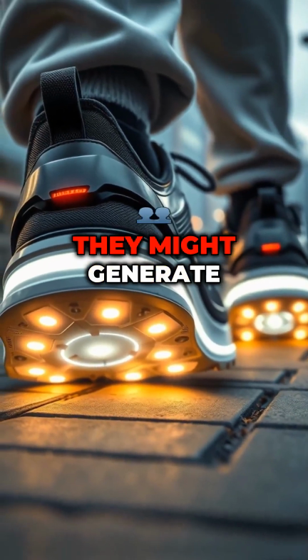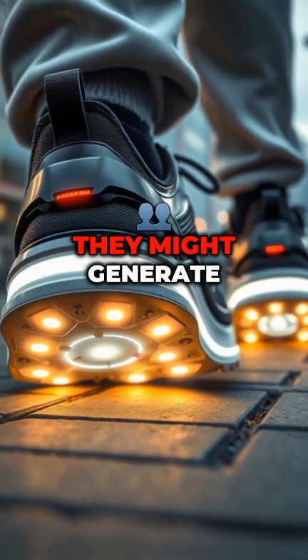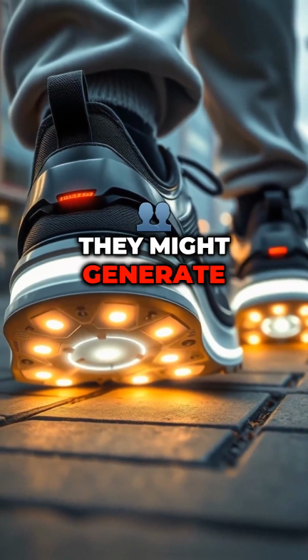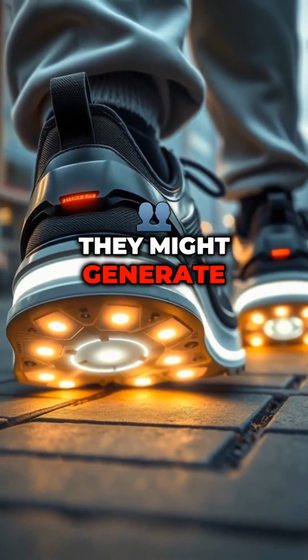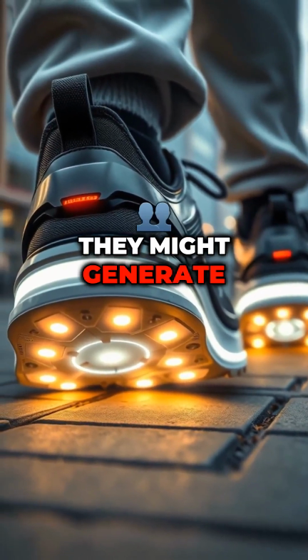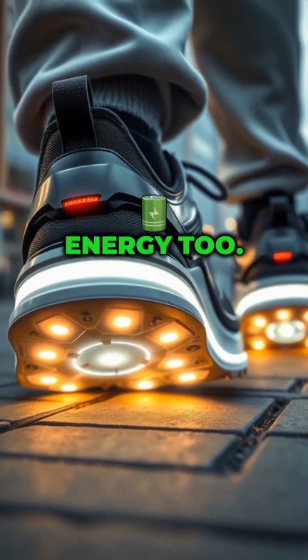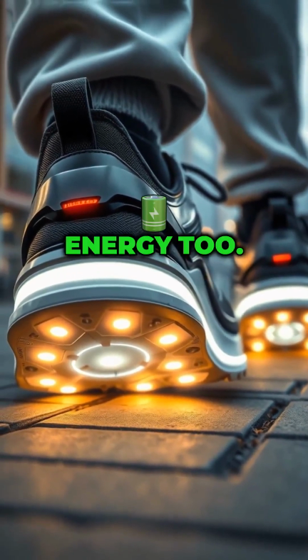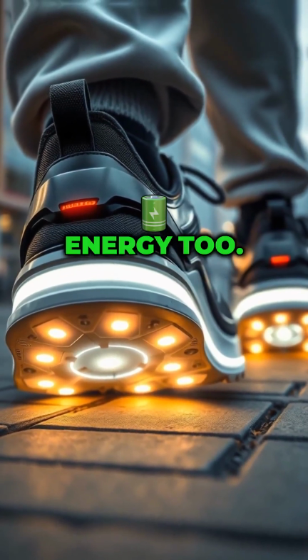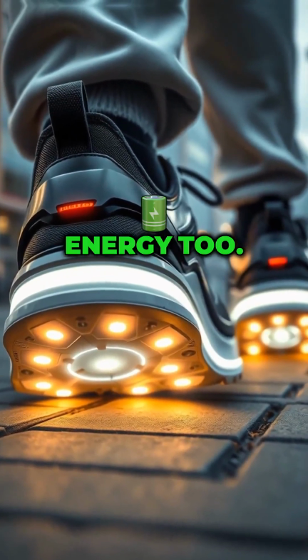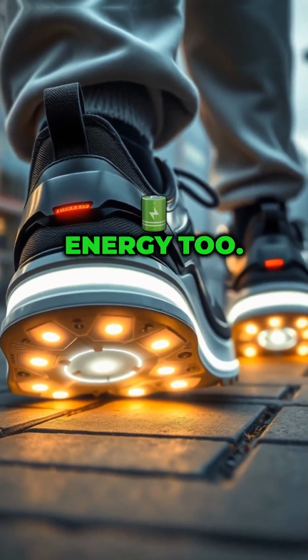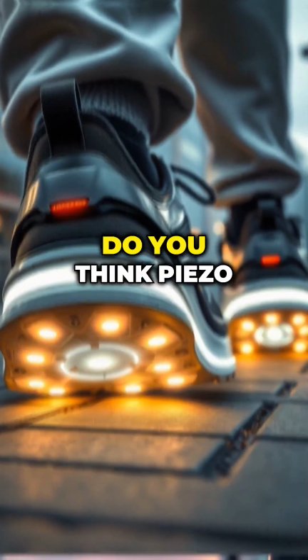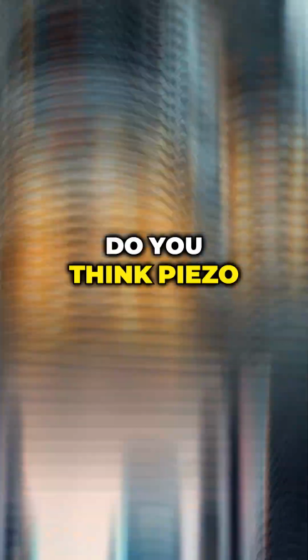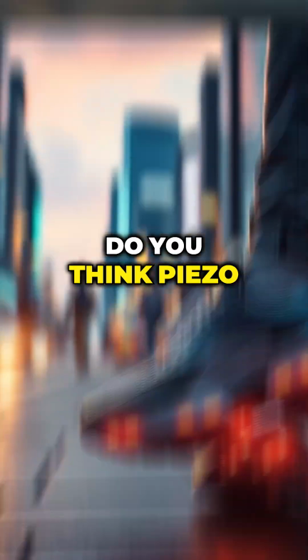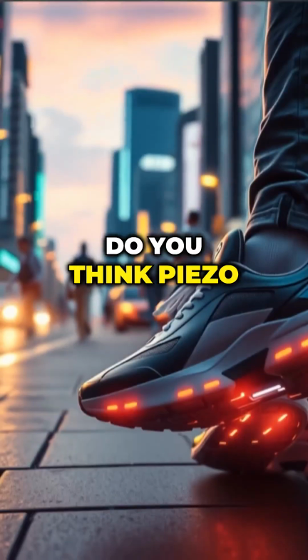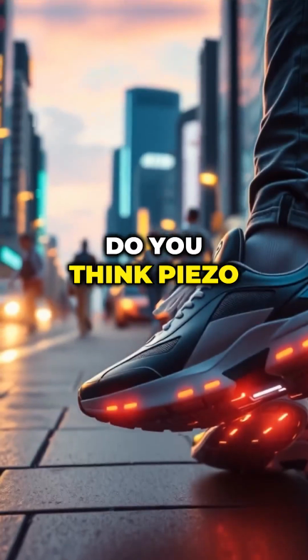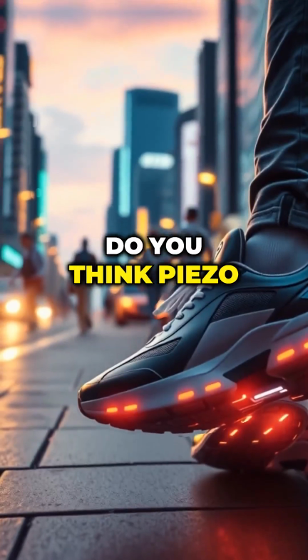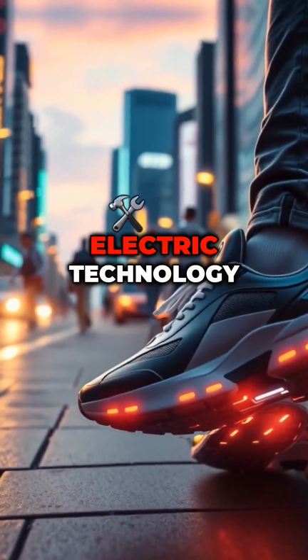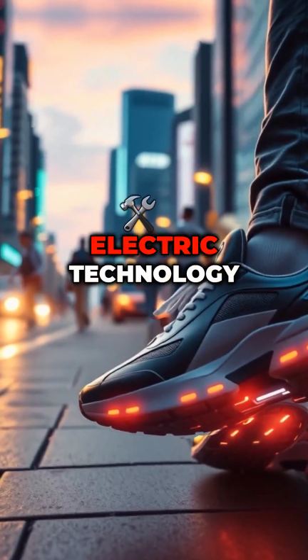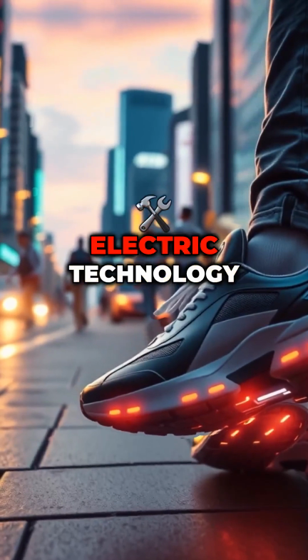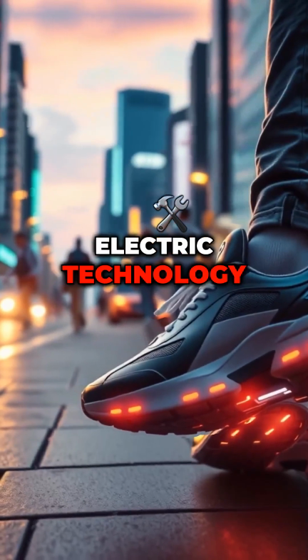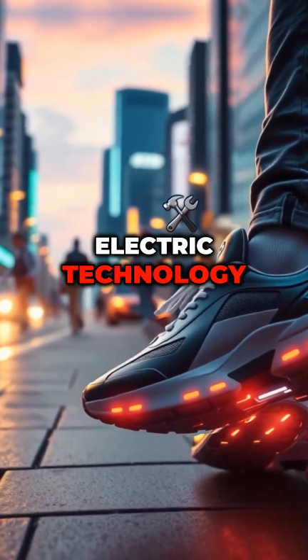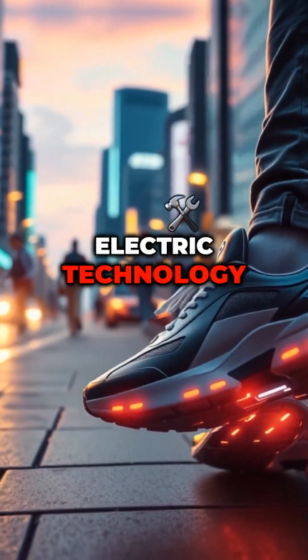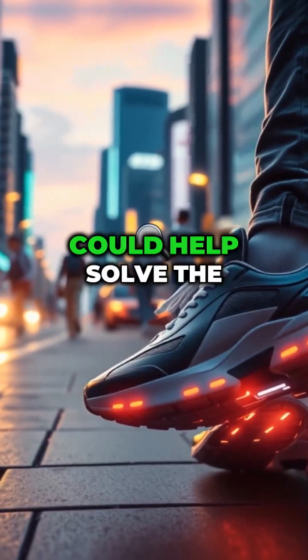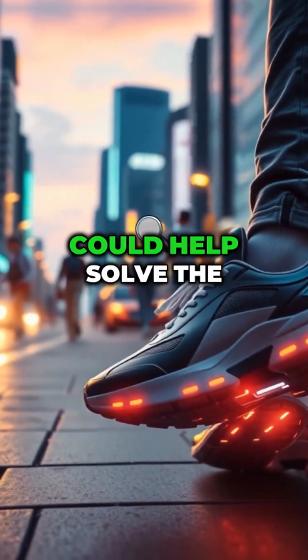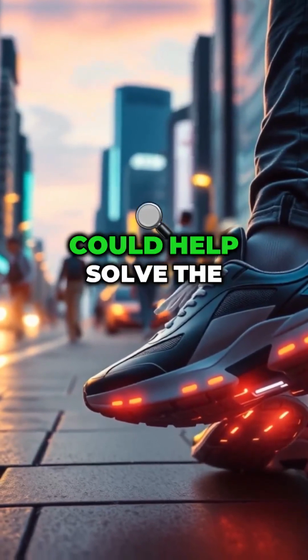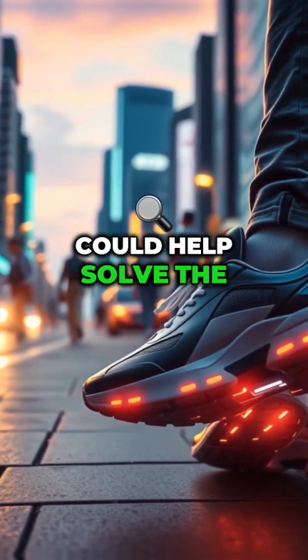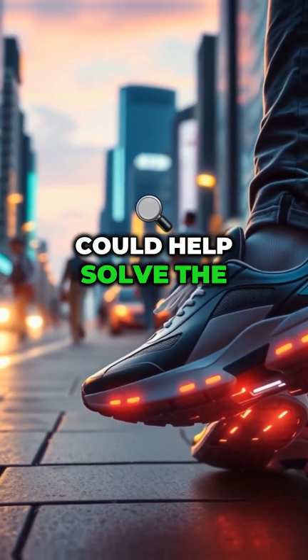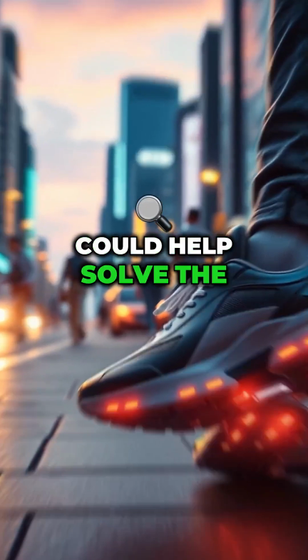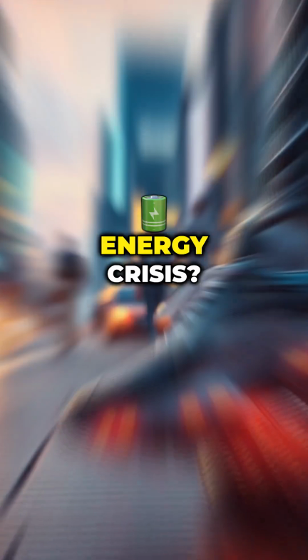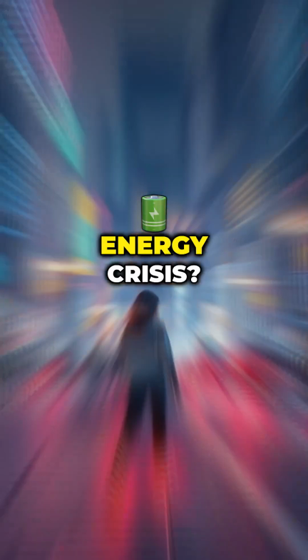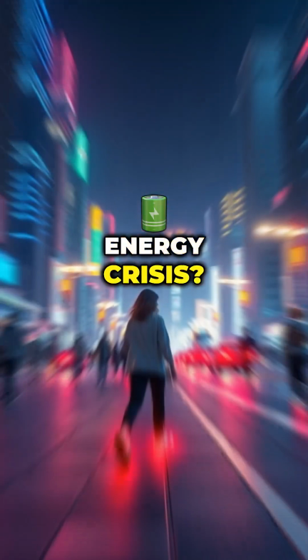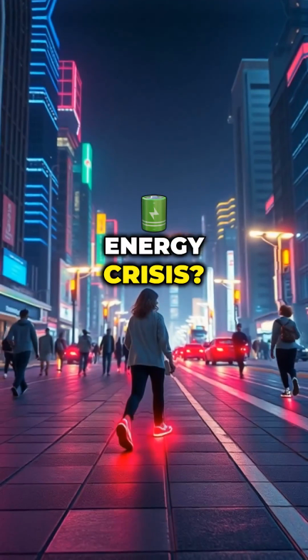They might generate energy too. Do you think piezoelectric technology could help solve the energy crisis?